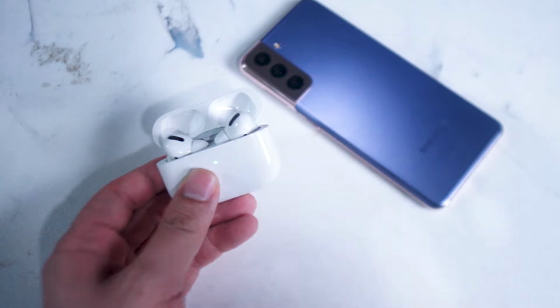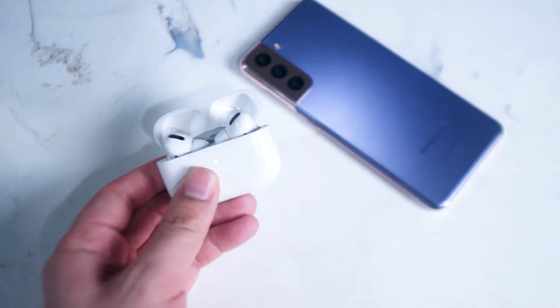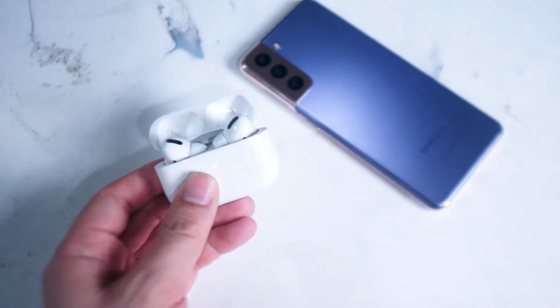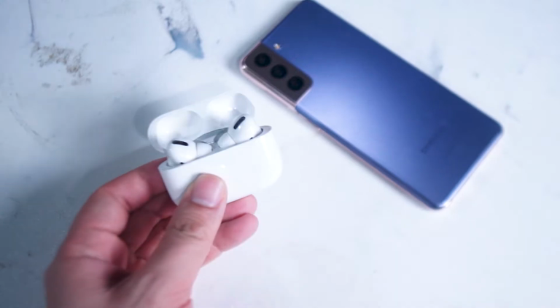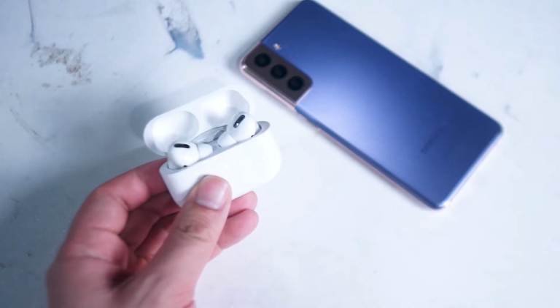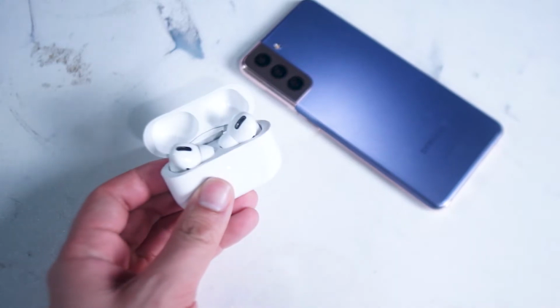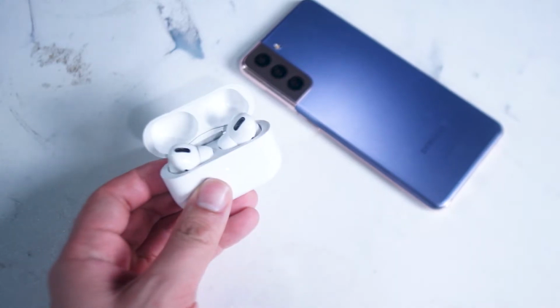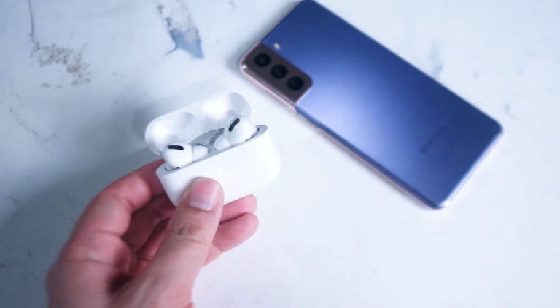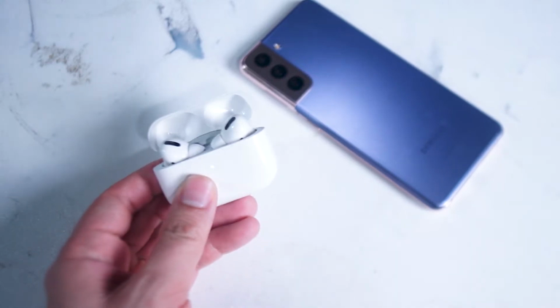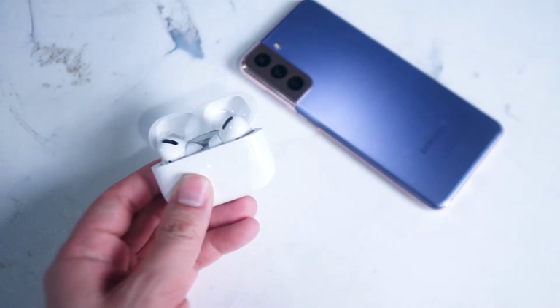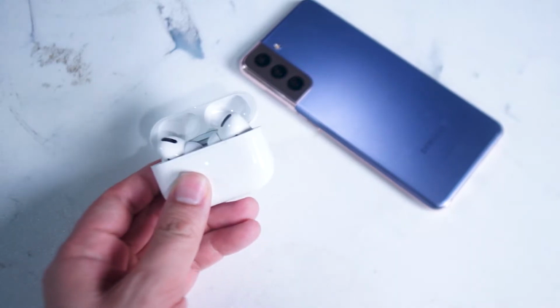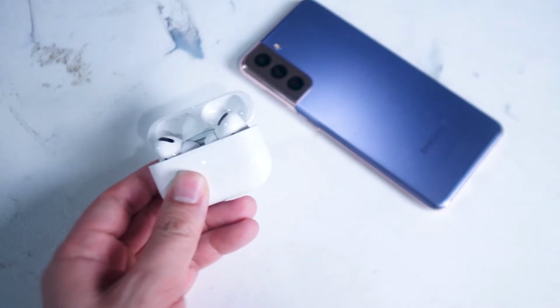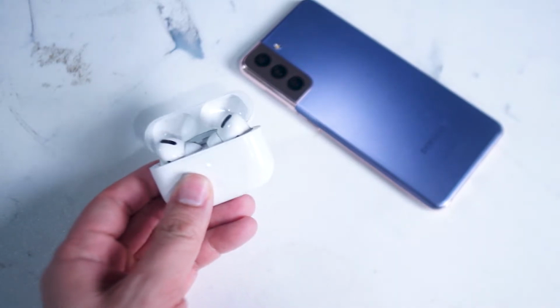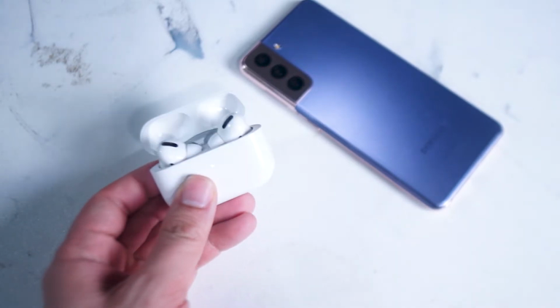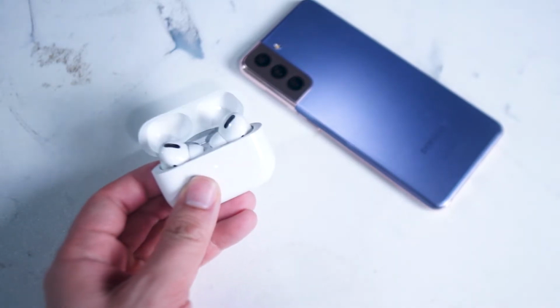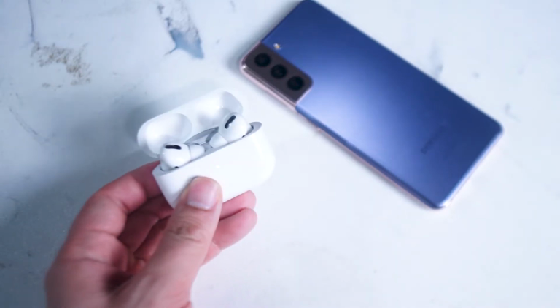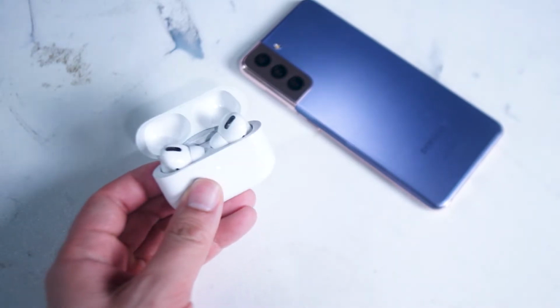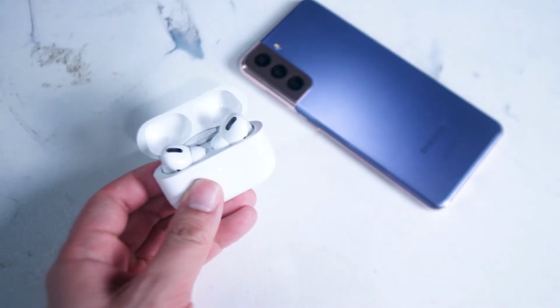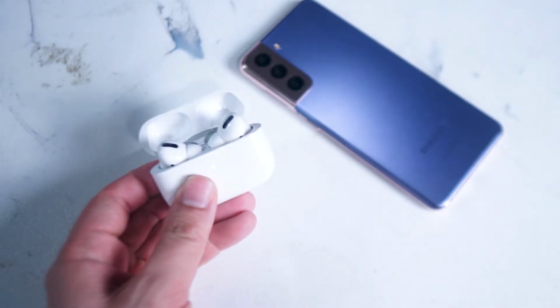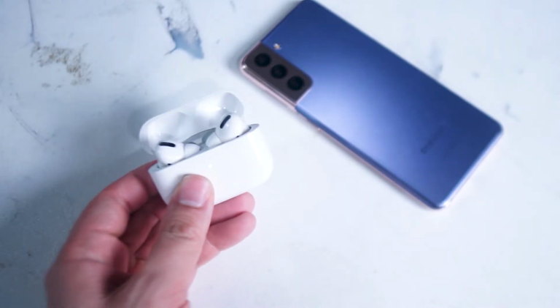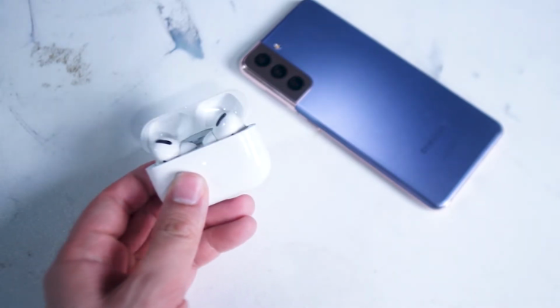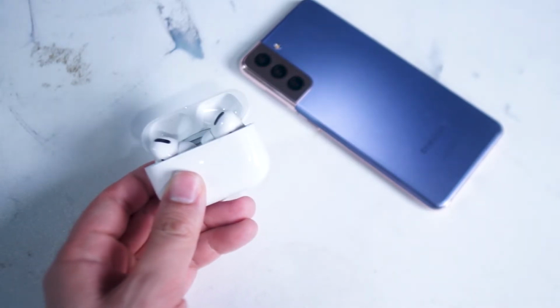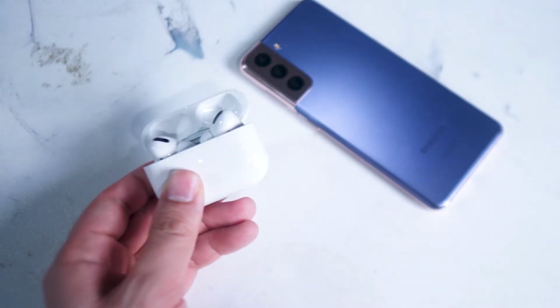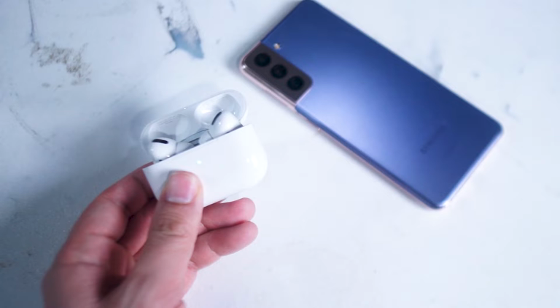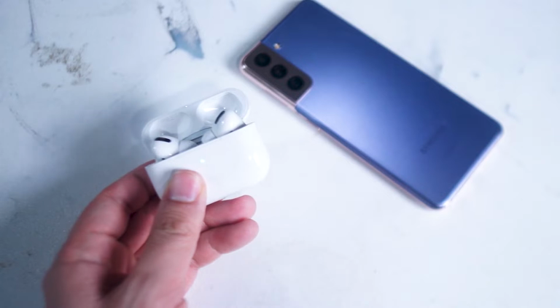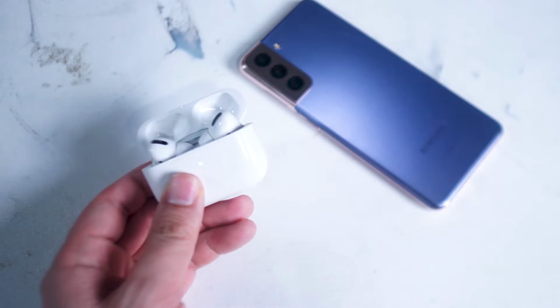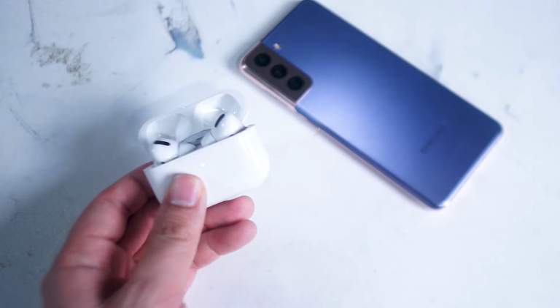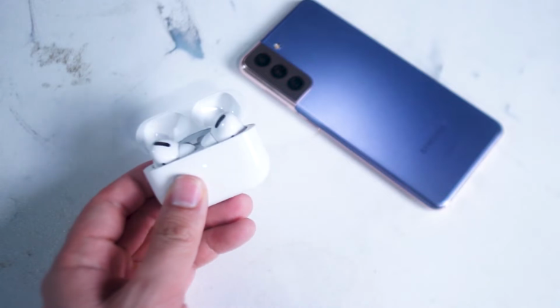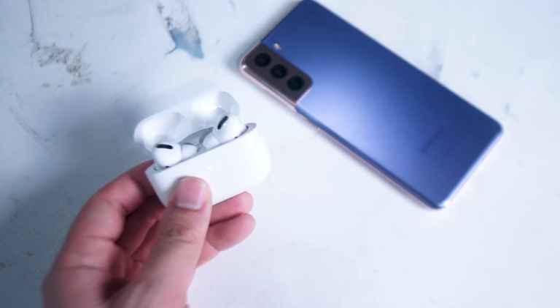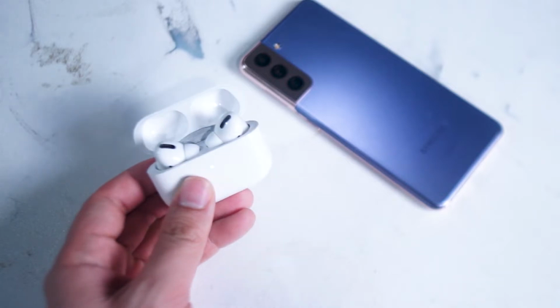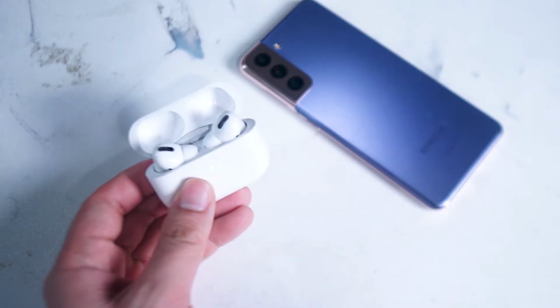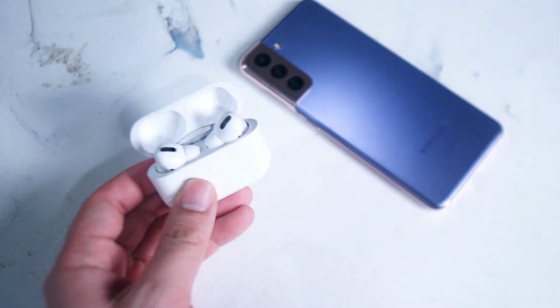What's good YouTube? In this video we'll be taking a look at how to get your AirPod Pros battery readout on your Android device.